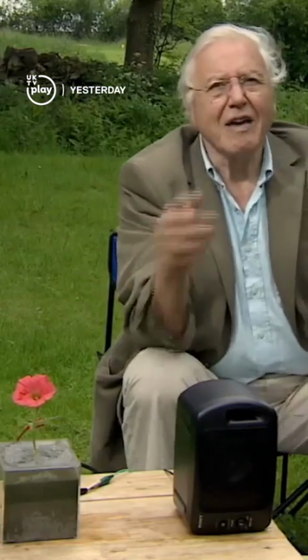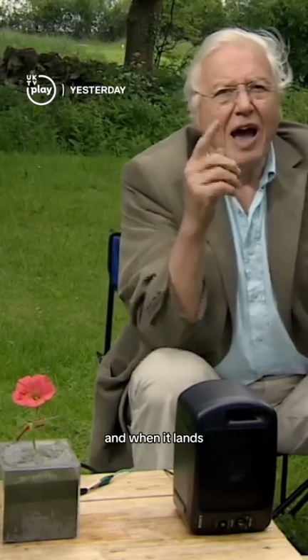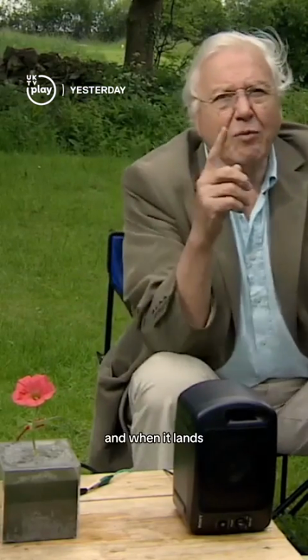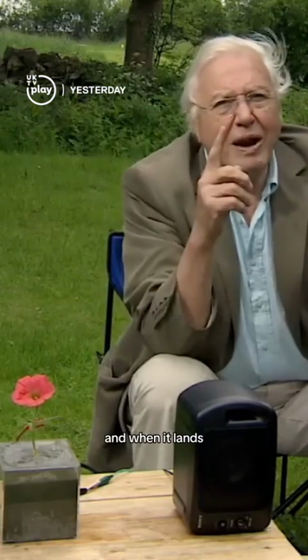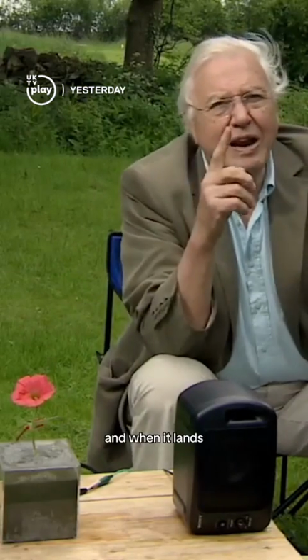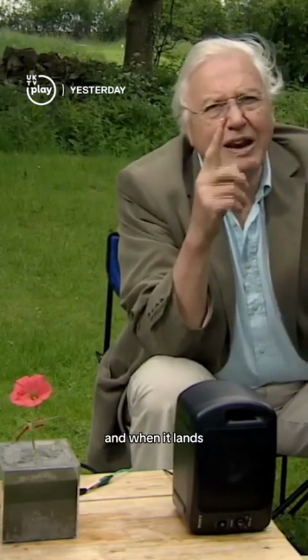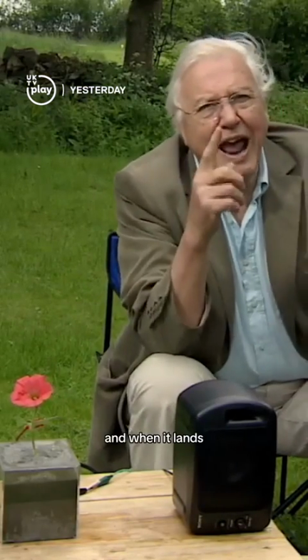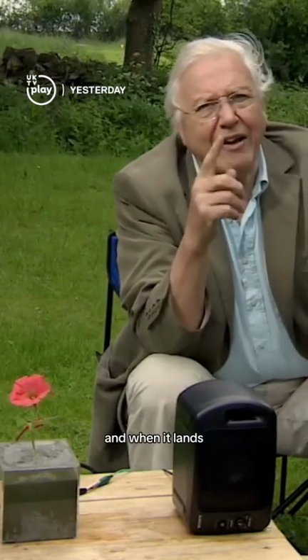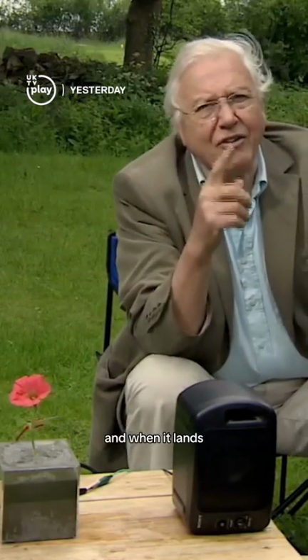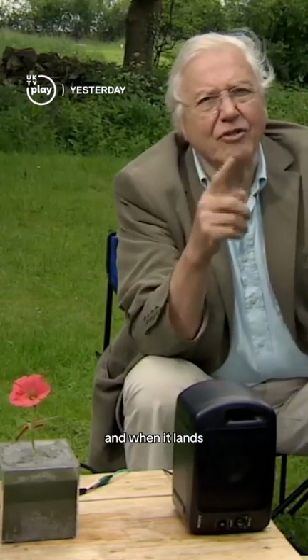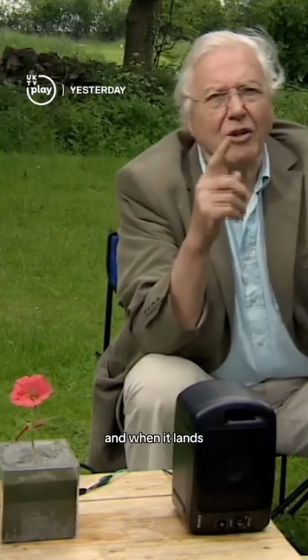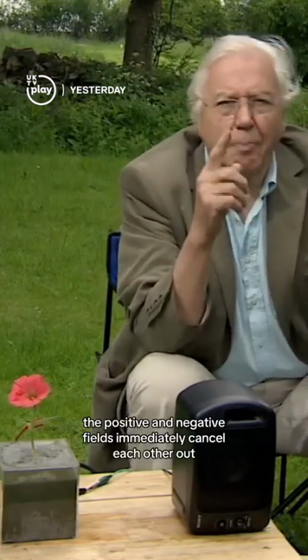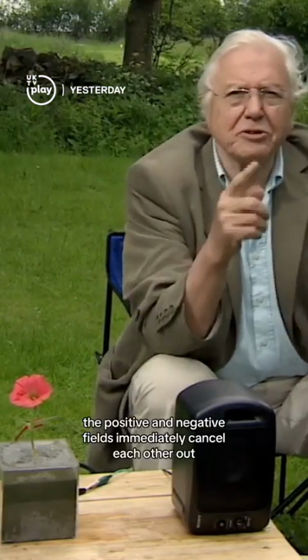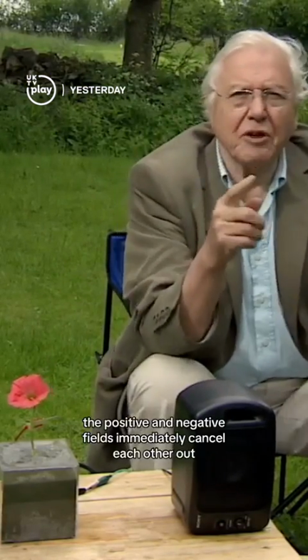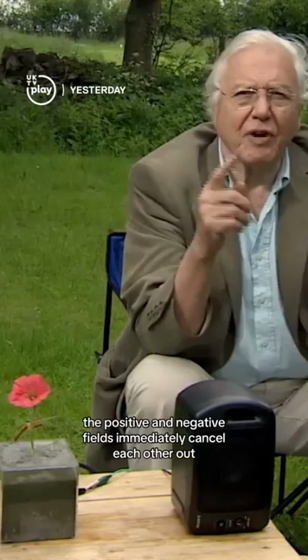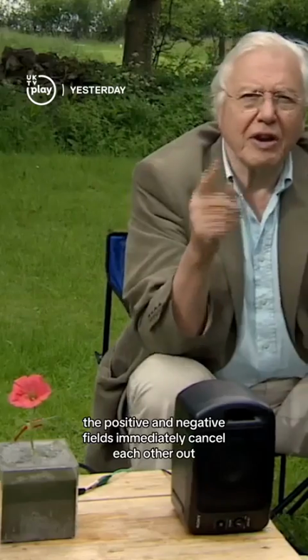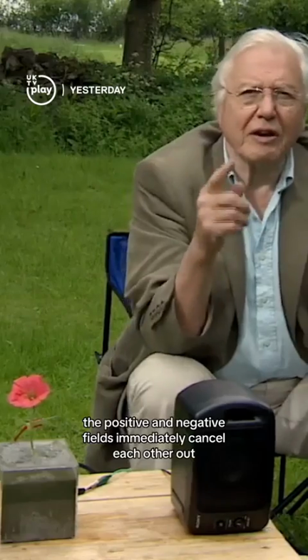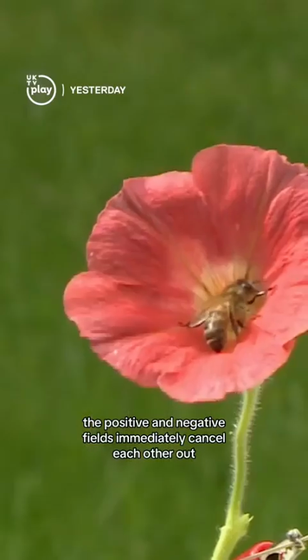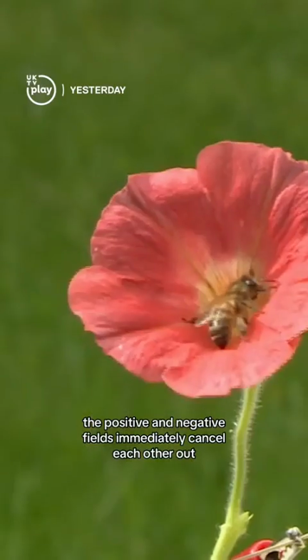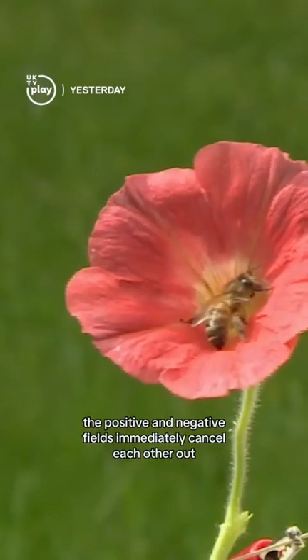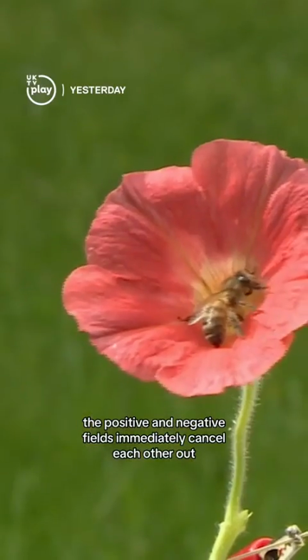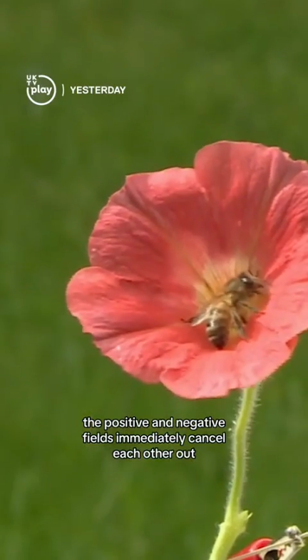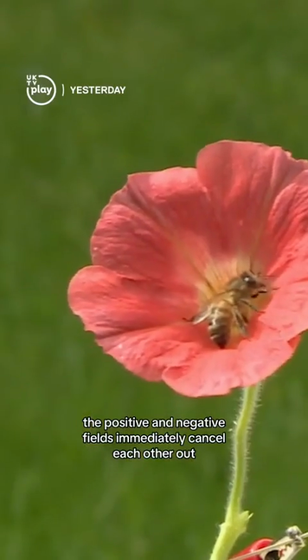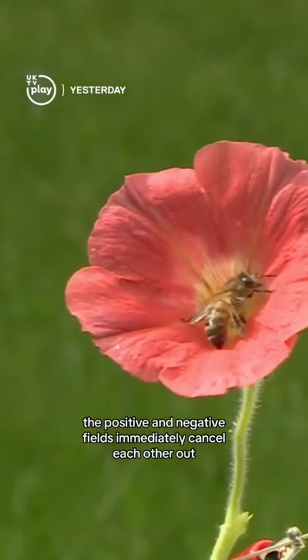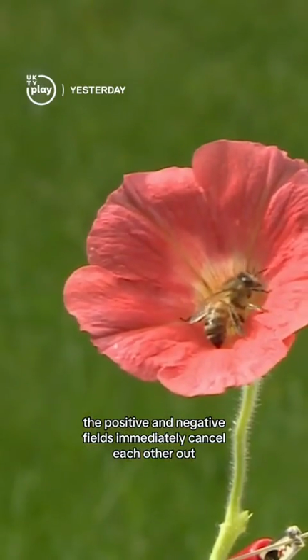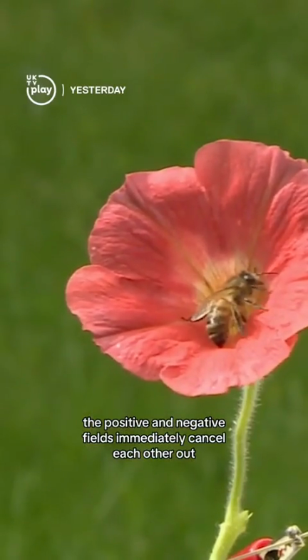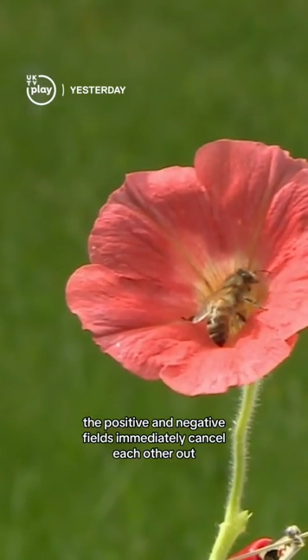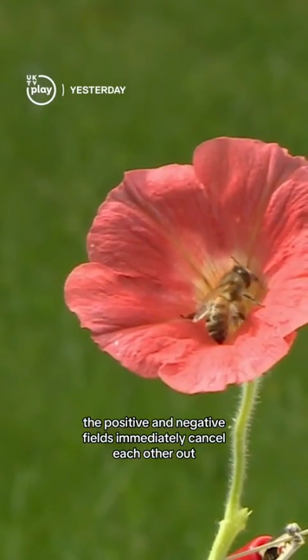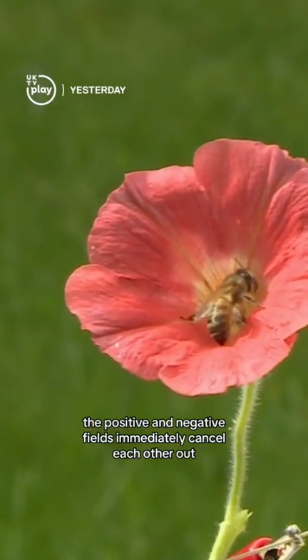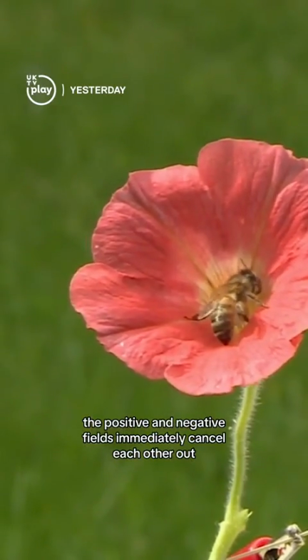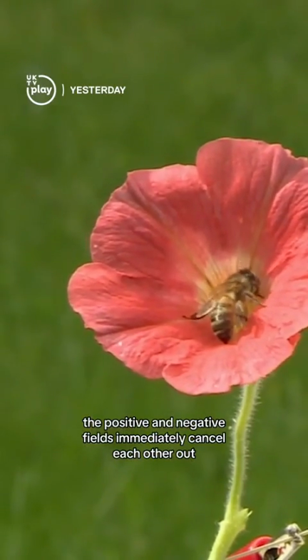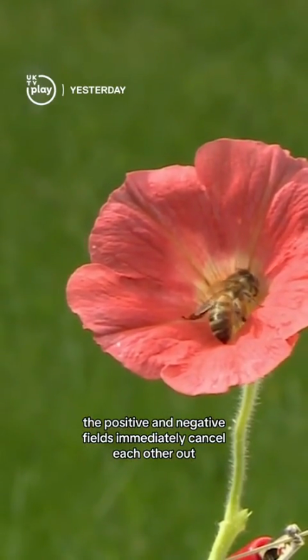And when it lands, the positive and negative fields immediately cancel each other out.